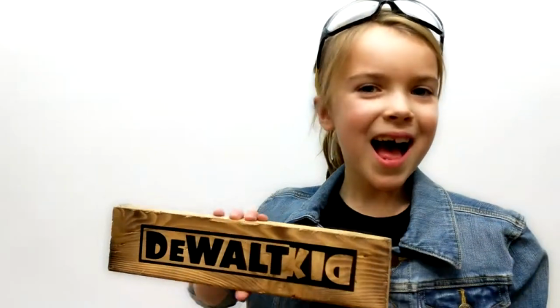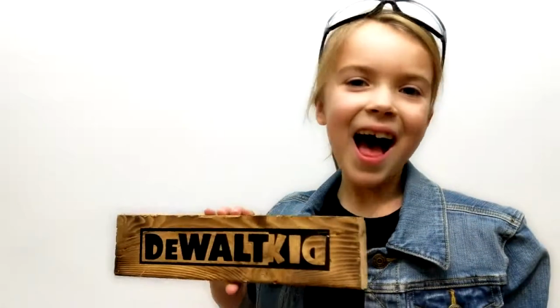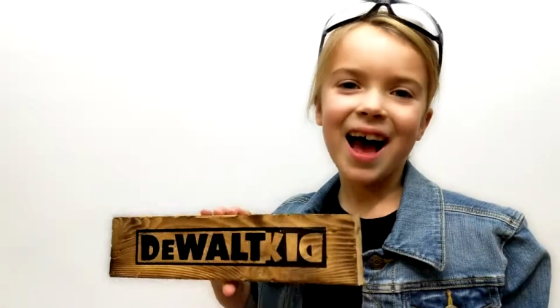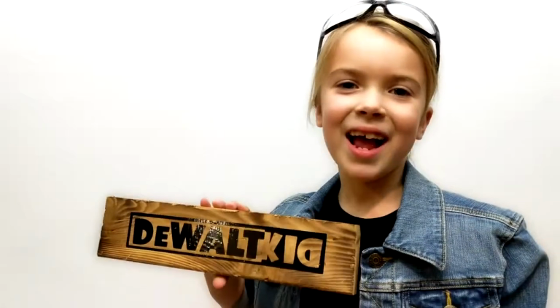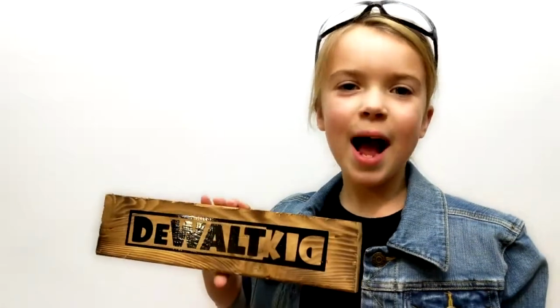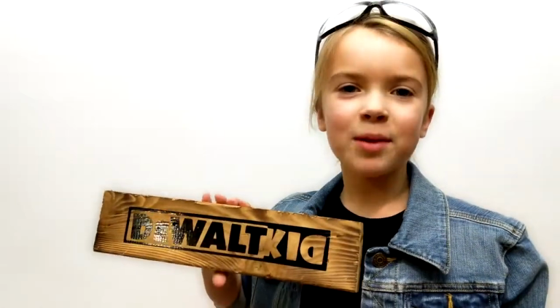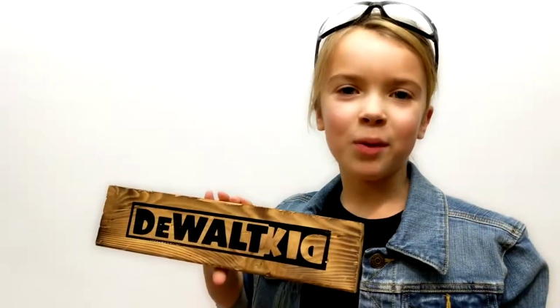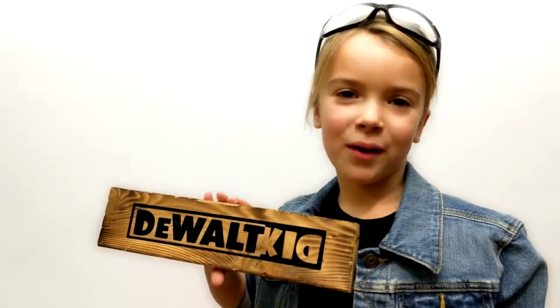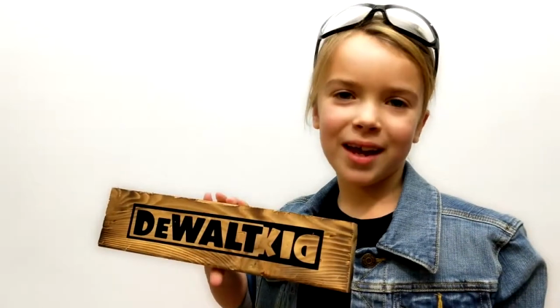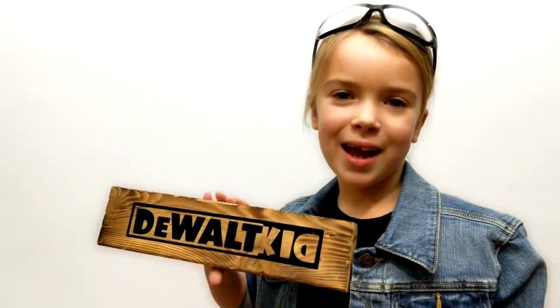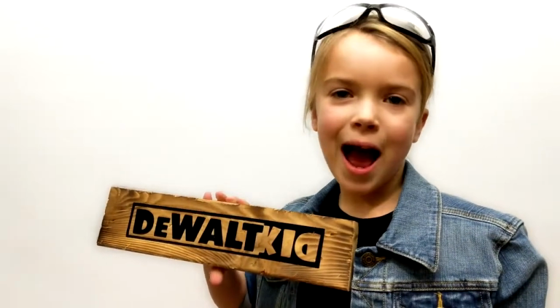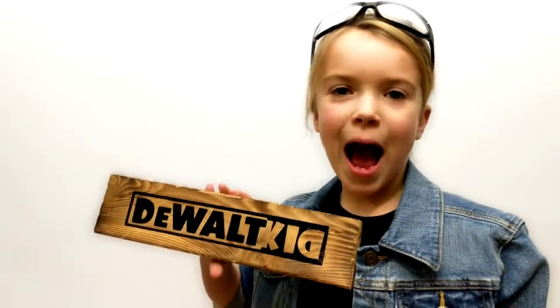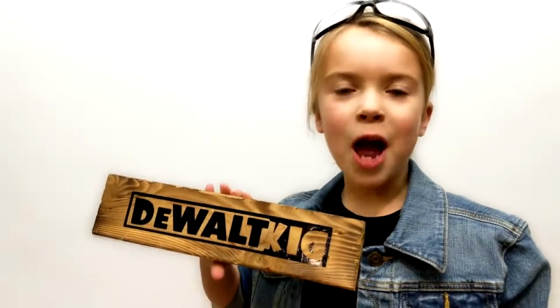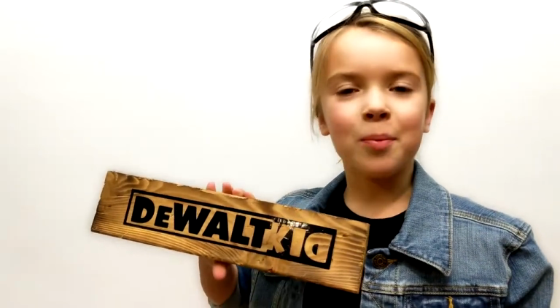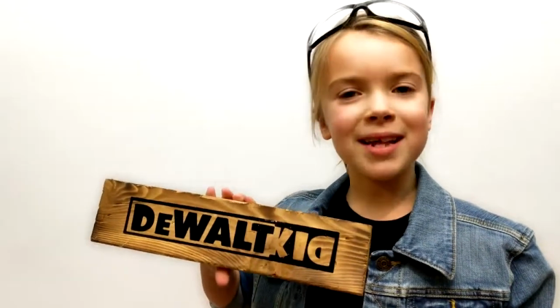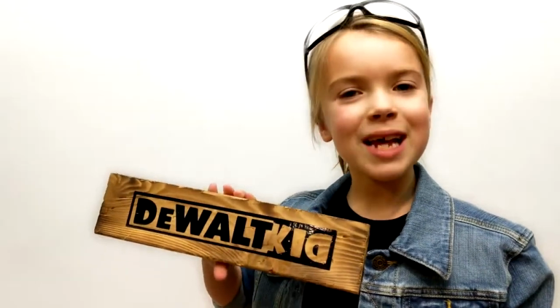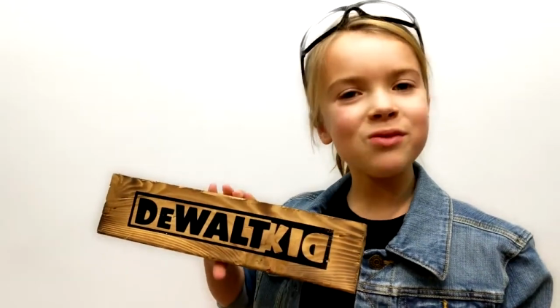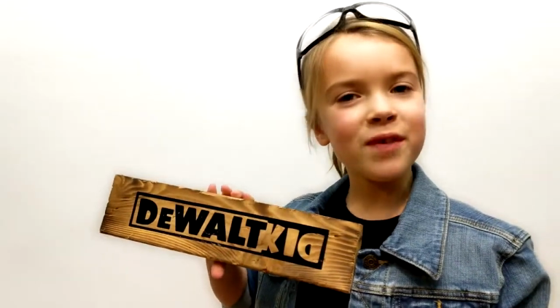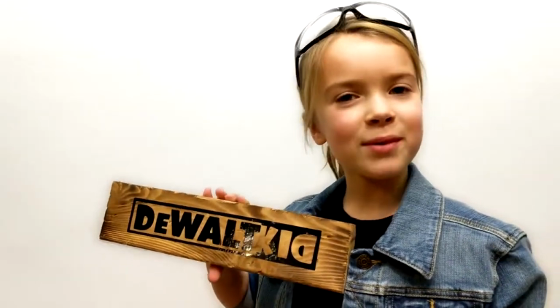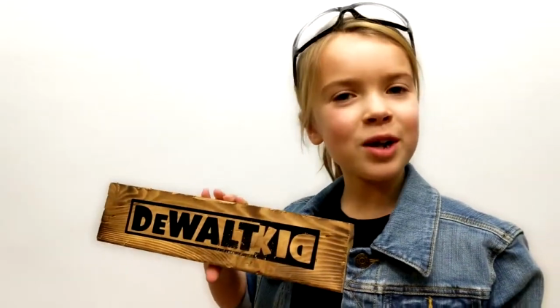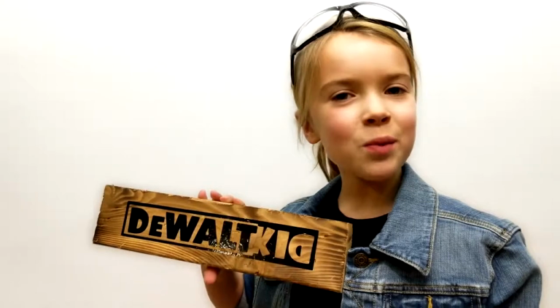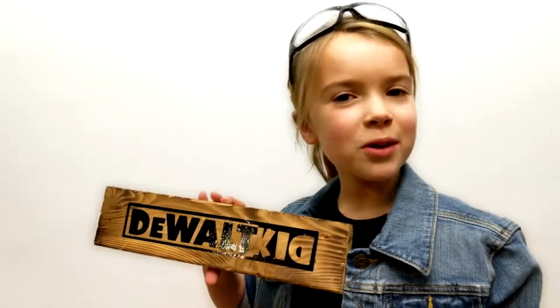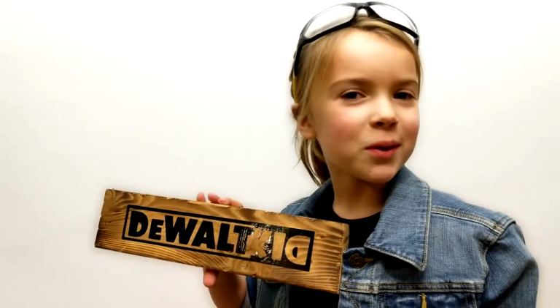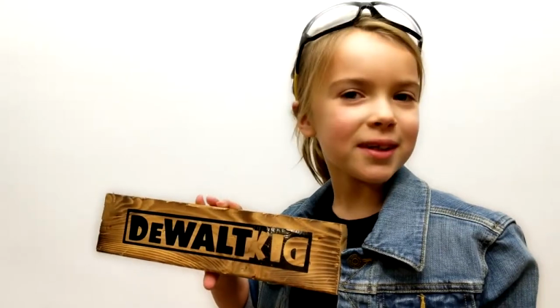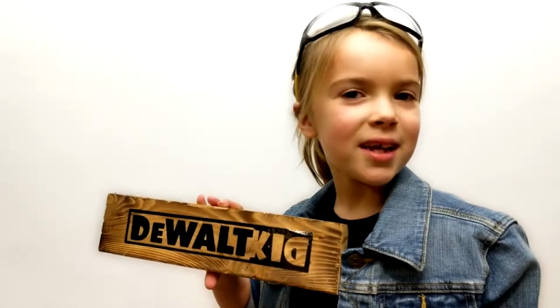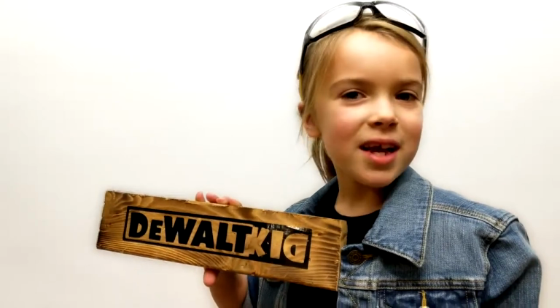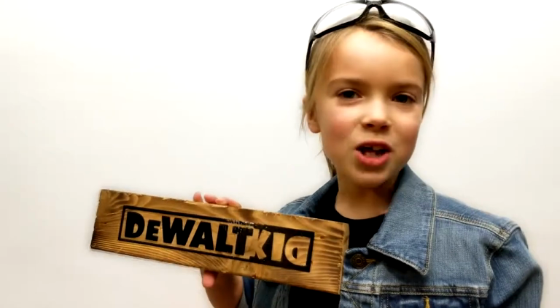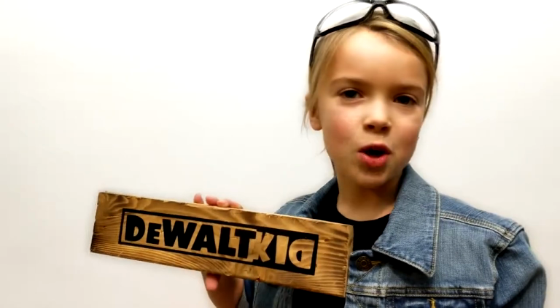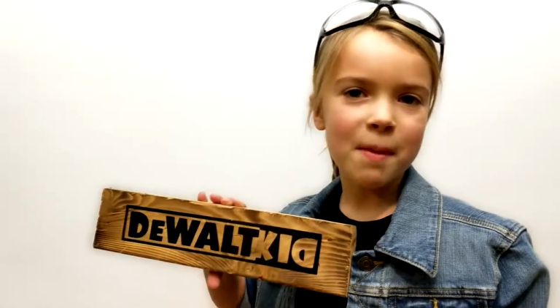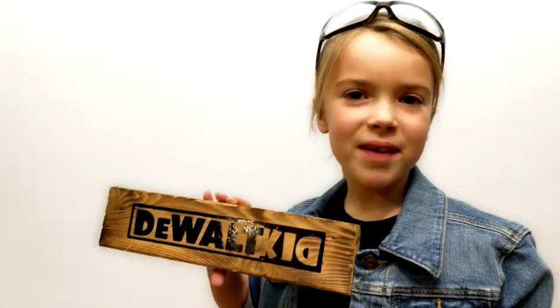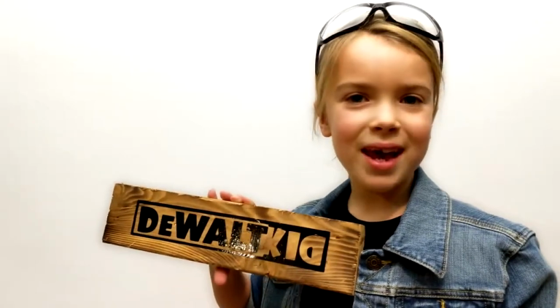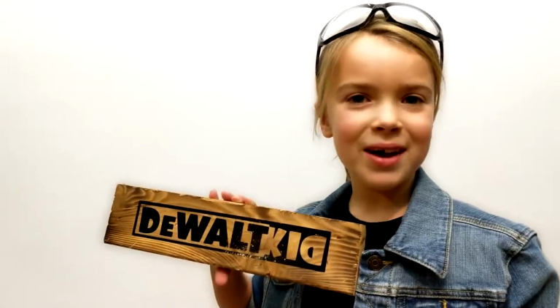Hi, I'm the Watt Kid. I do pint-sized repairs on DeWalt Tools. Enjoy my videos!